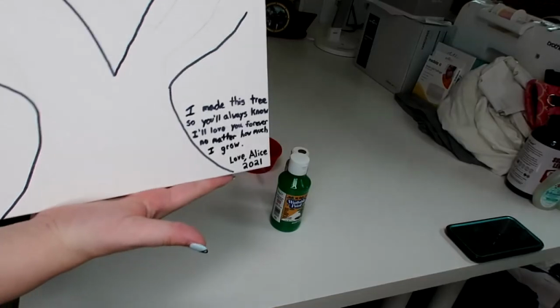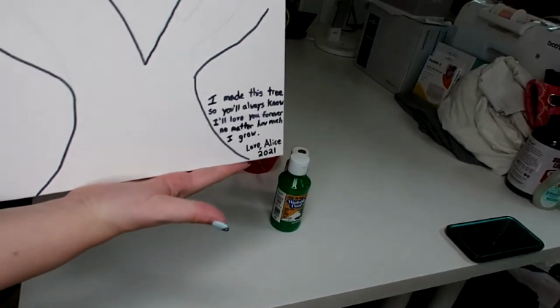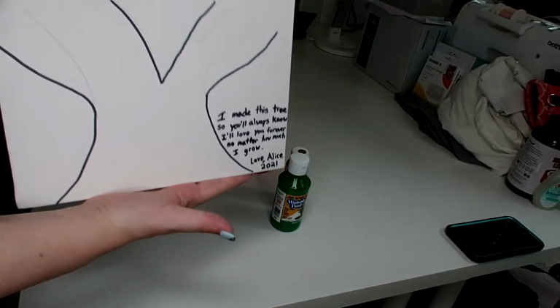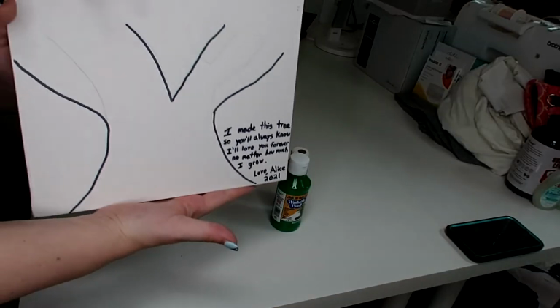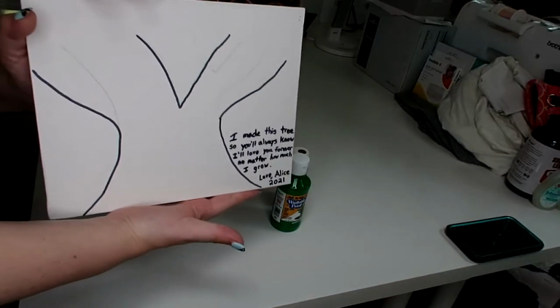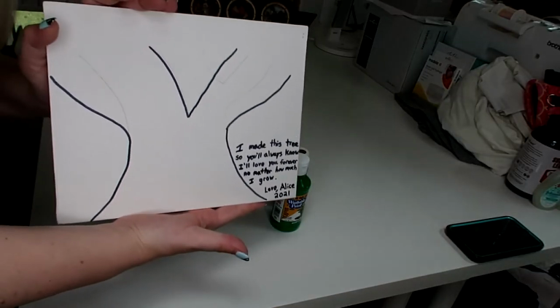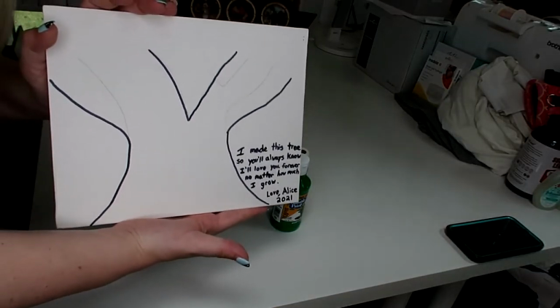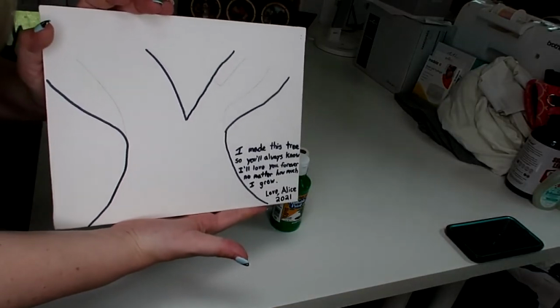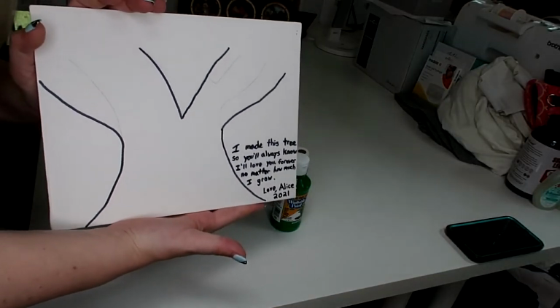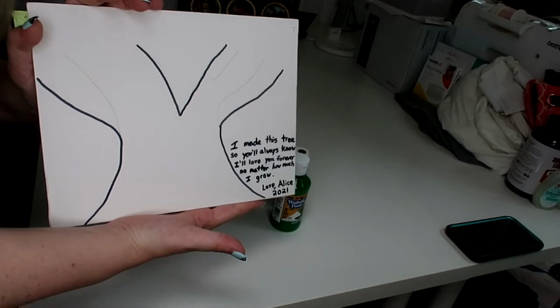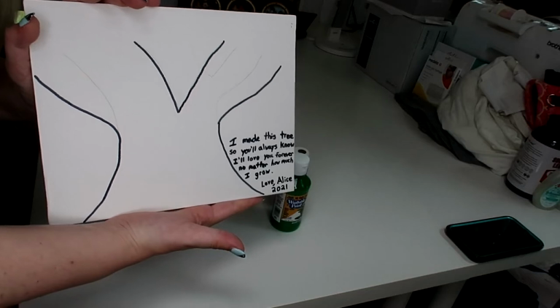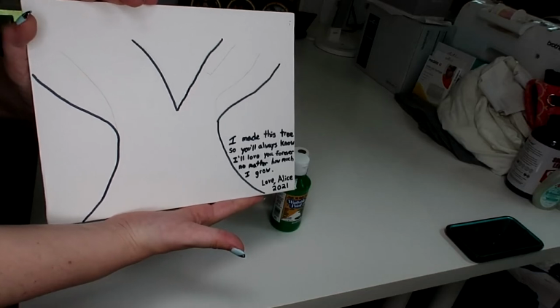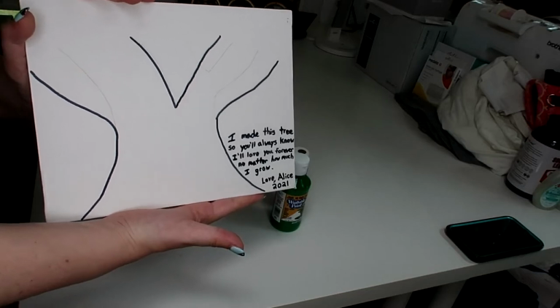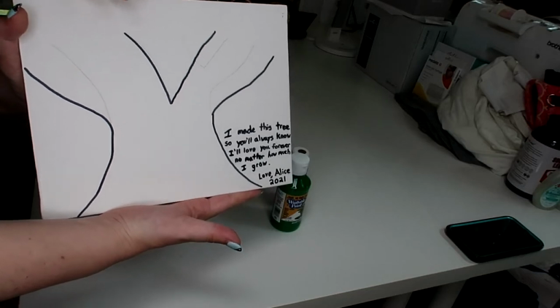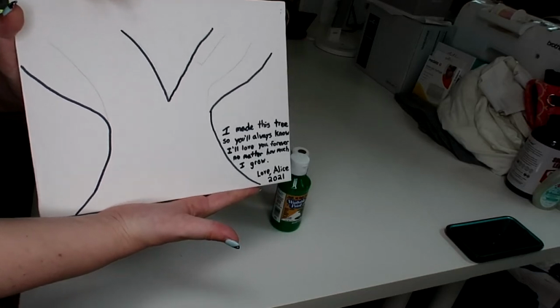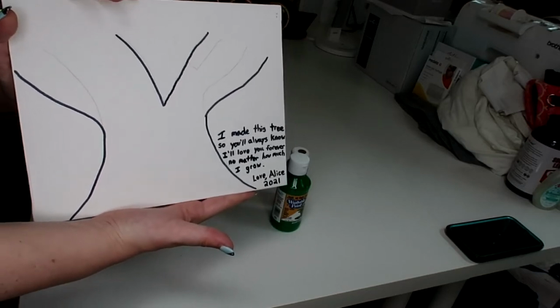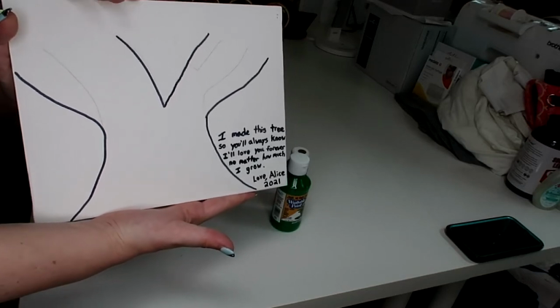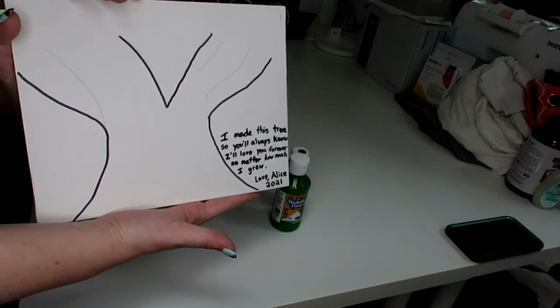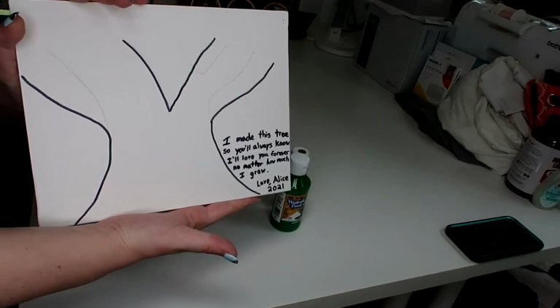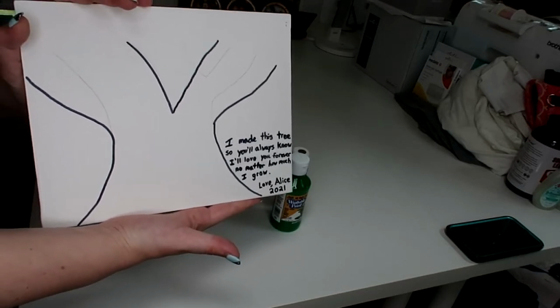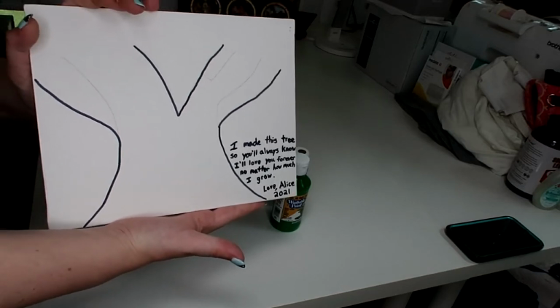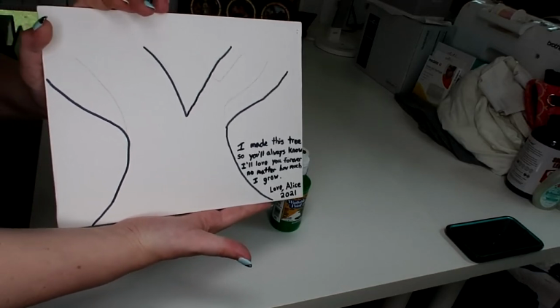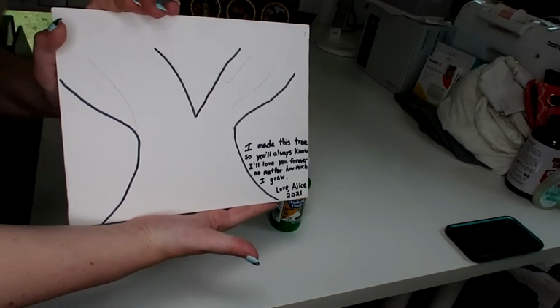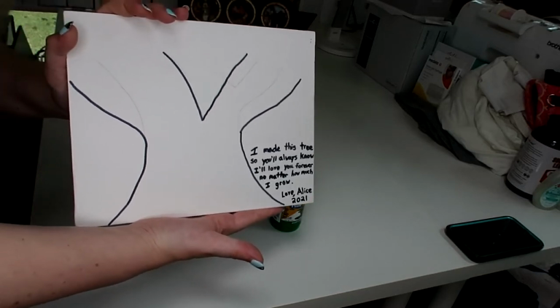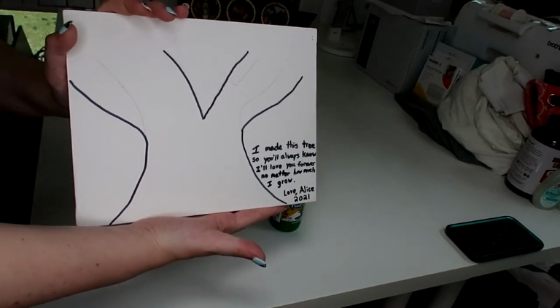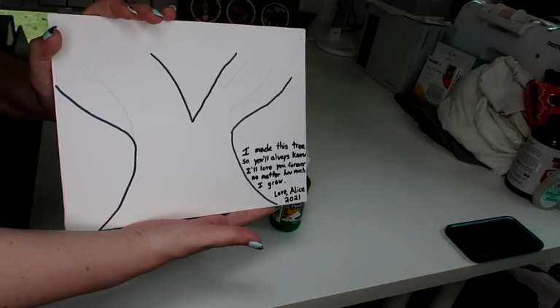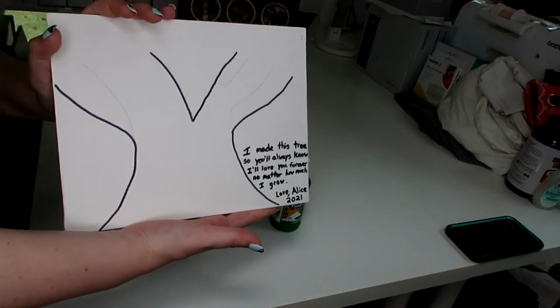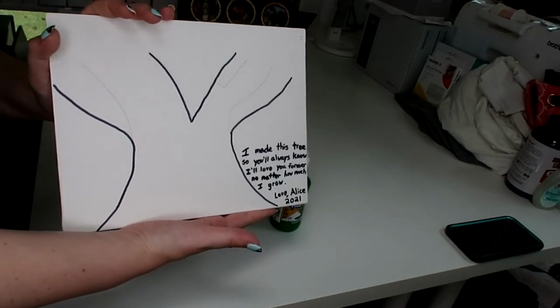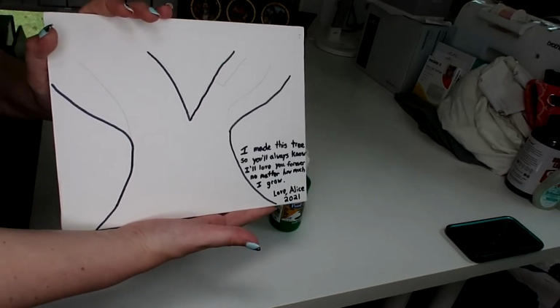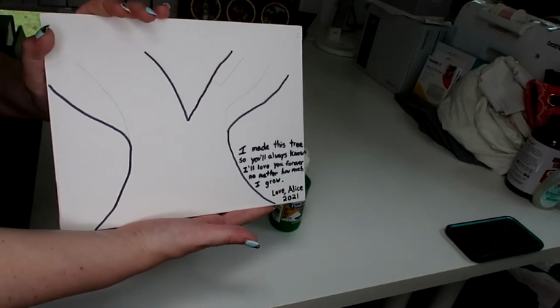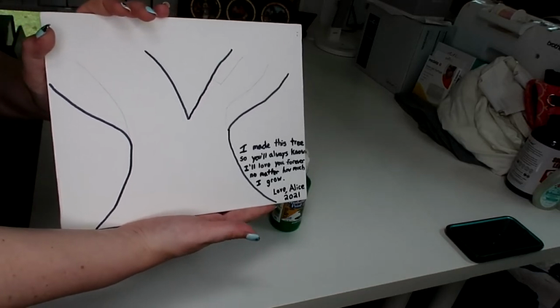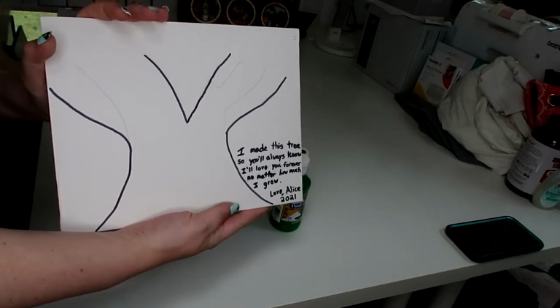Now that my tree is outlined, I'm going to paint the brown part, and once the brown part dries I'm going to be taping it off. So let's go ahead and paint the brown part.